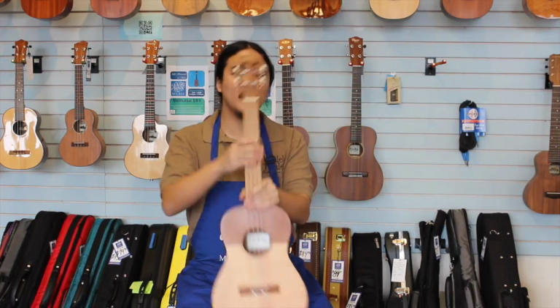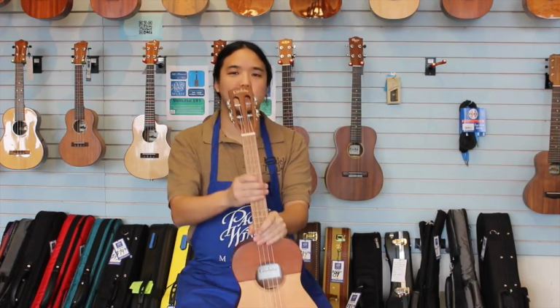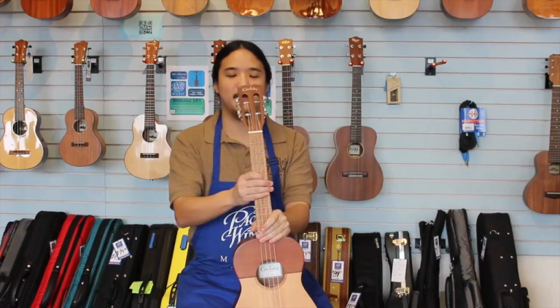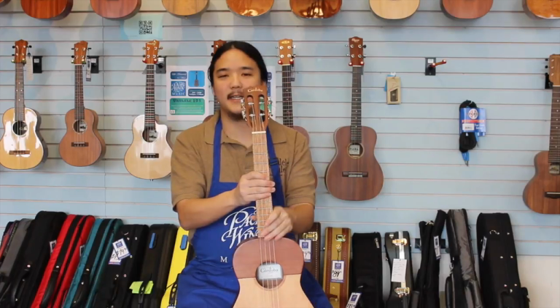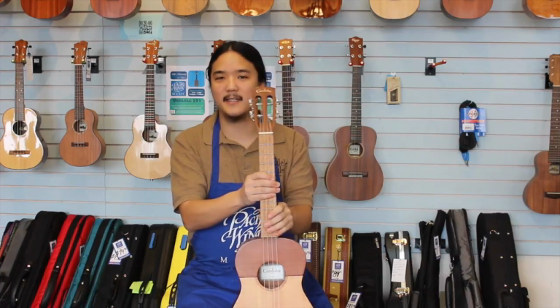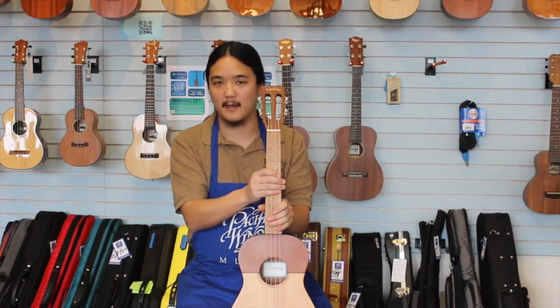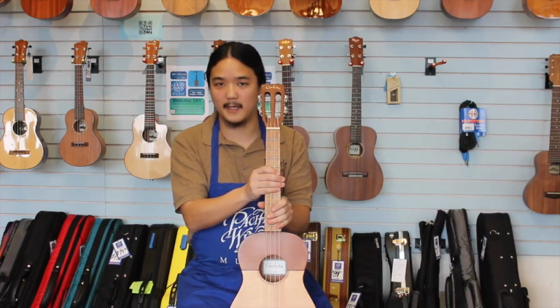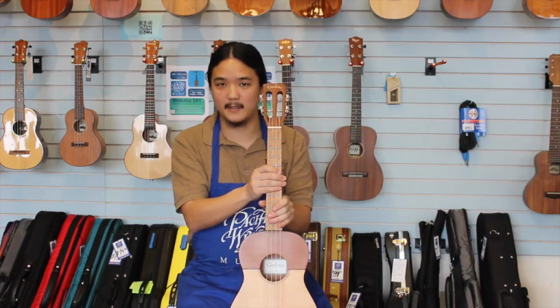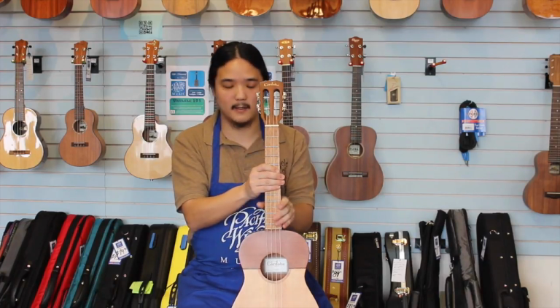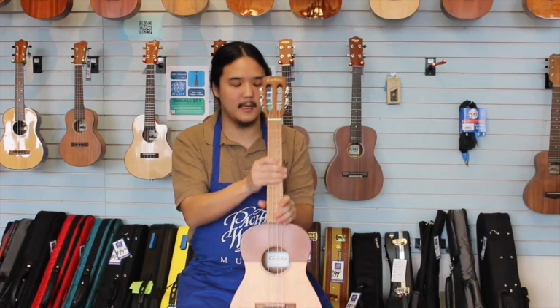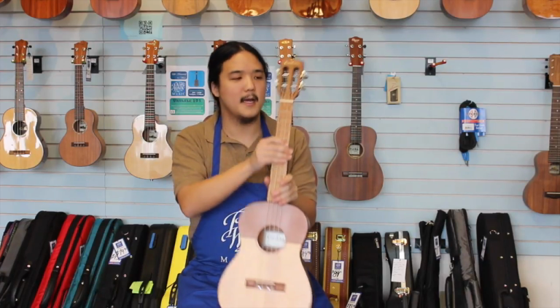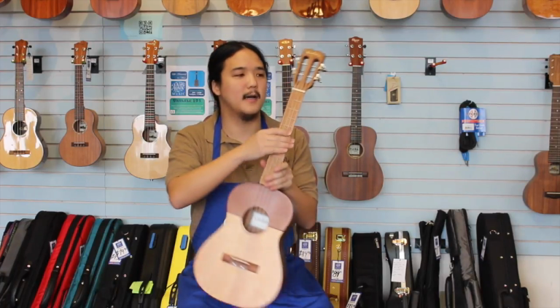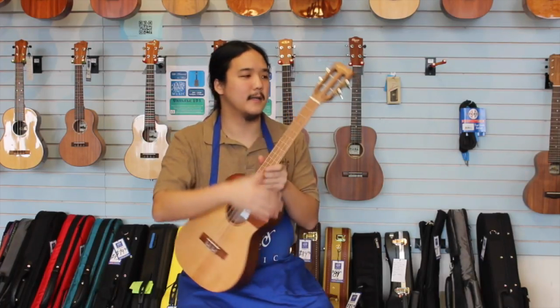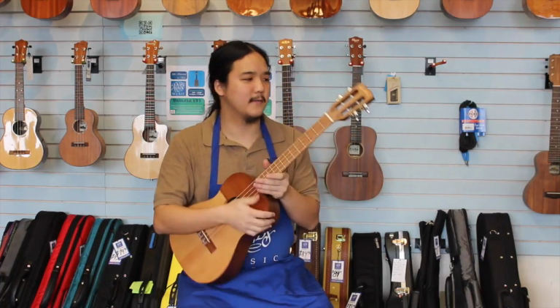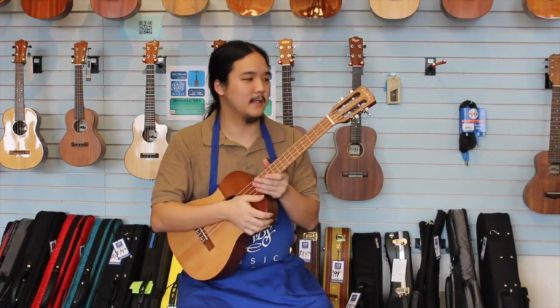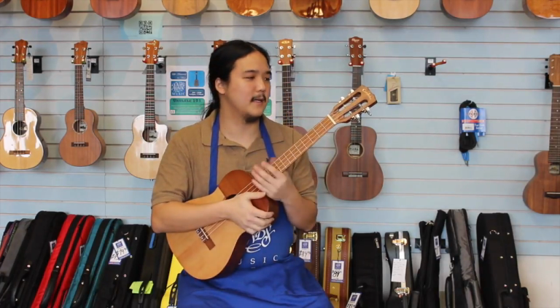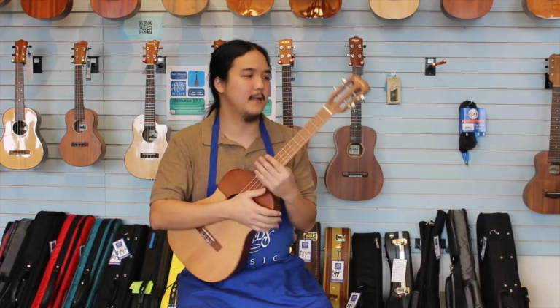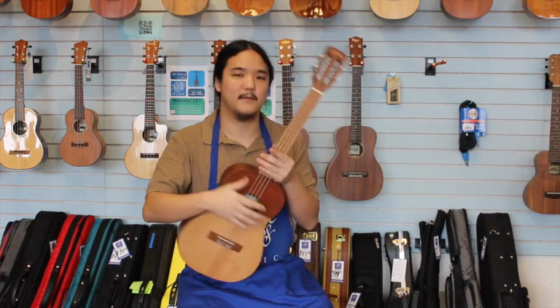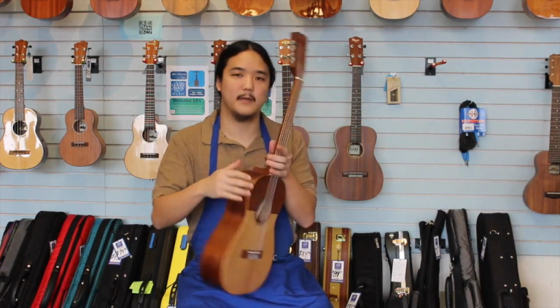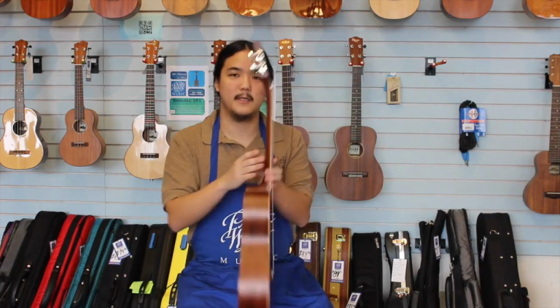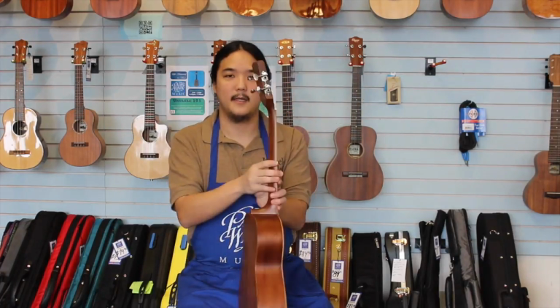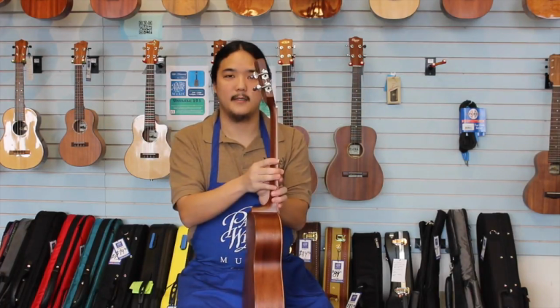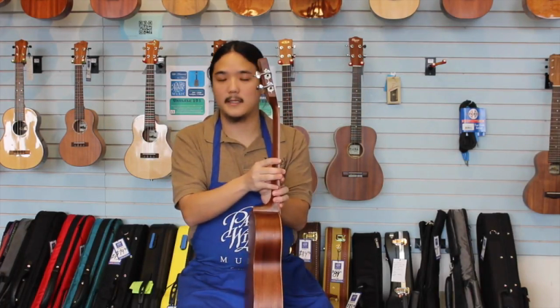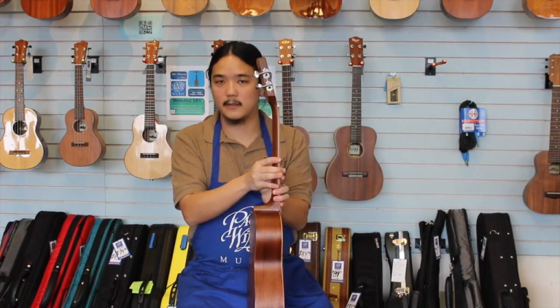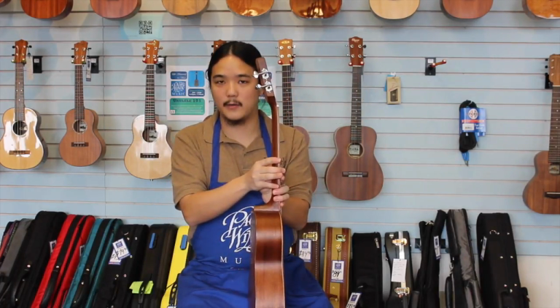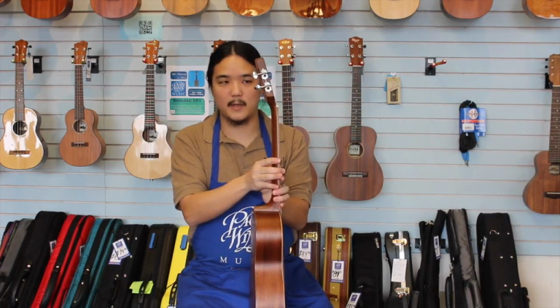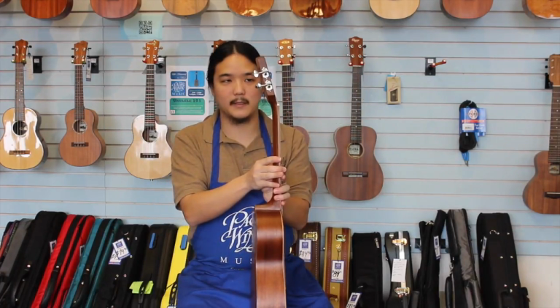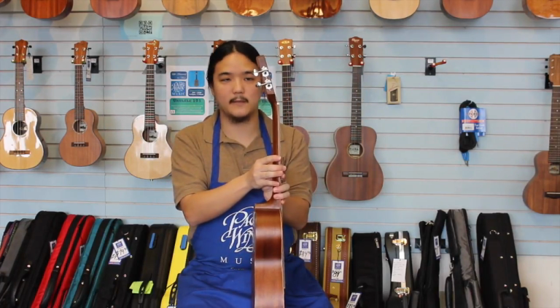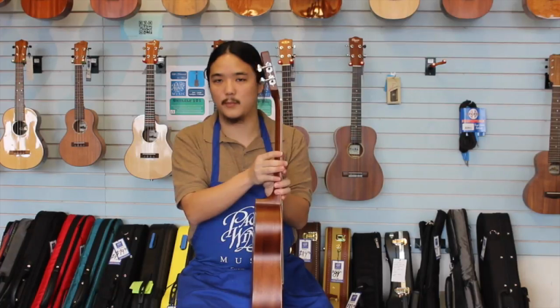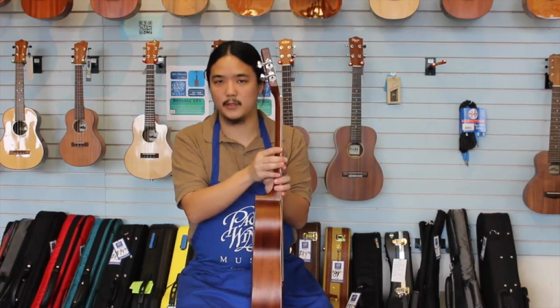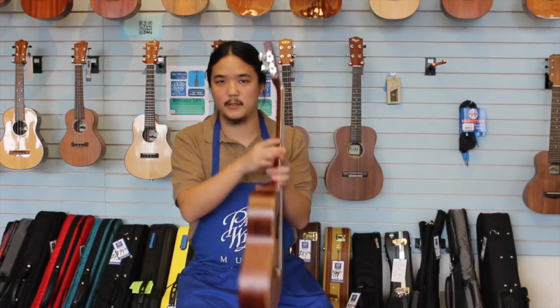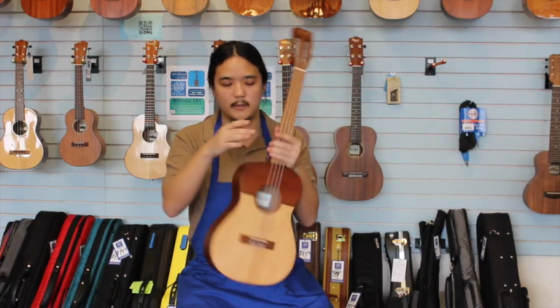As you can see, we've got a nice slotted headstock, nice for the design. And, of course, side-geared tuning pegs for precision tuning.